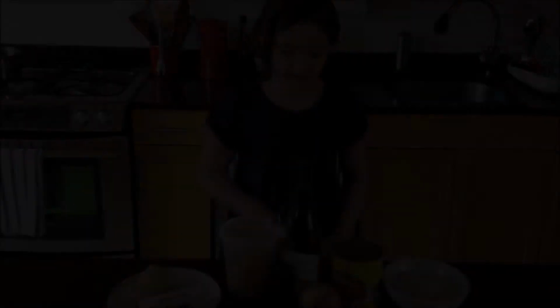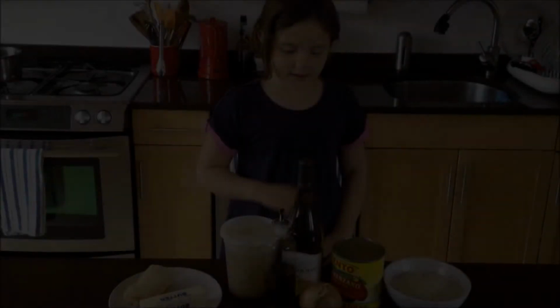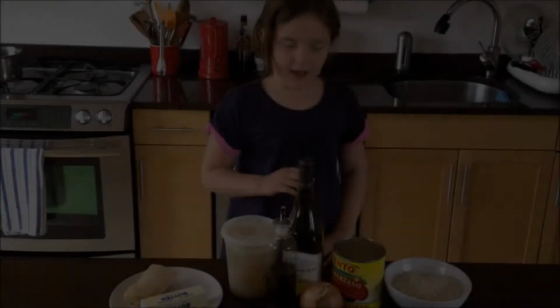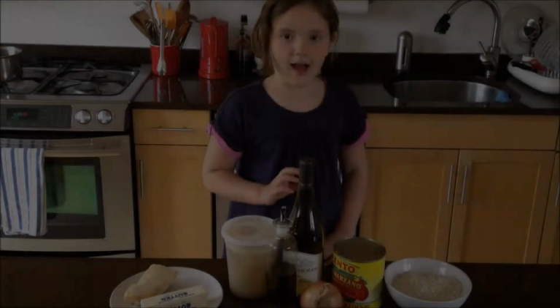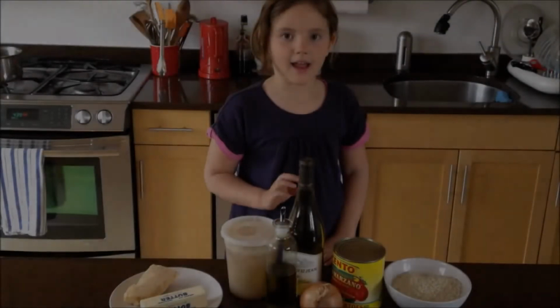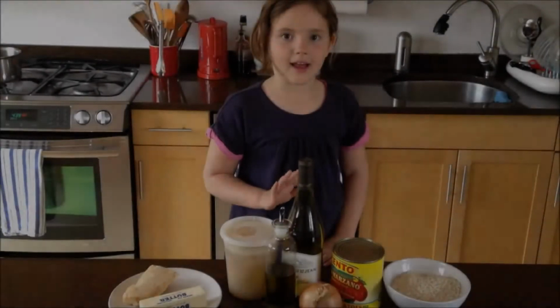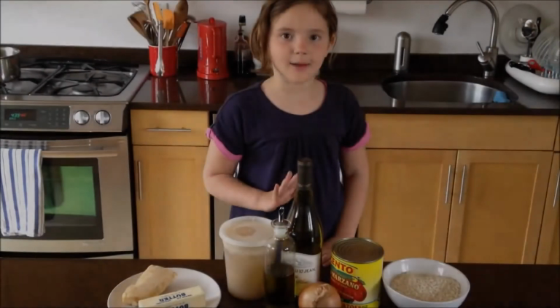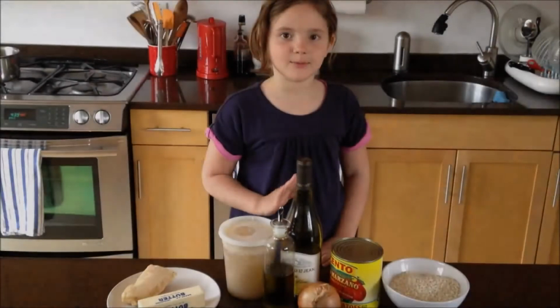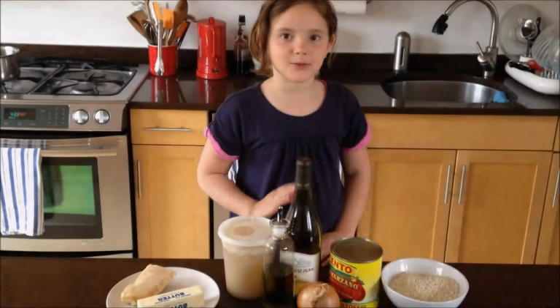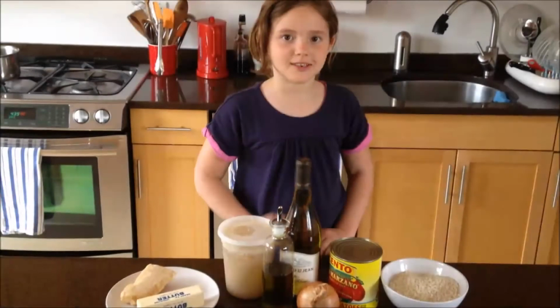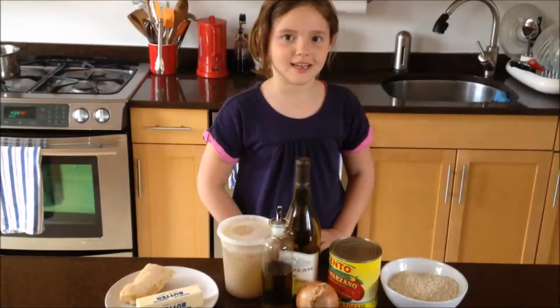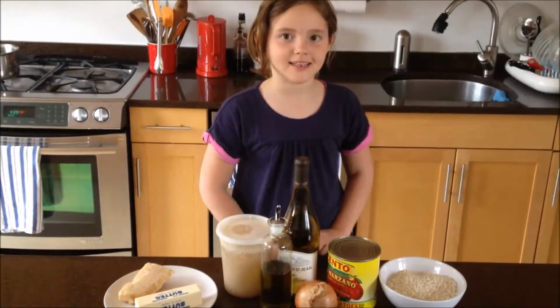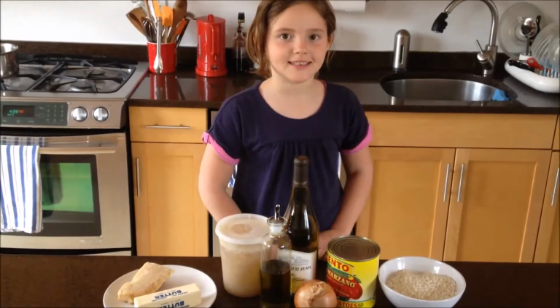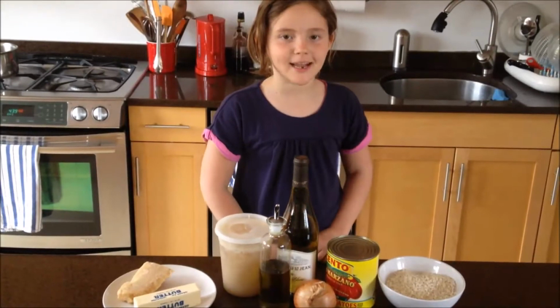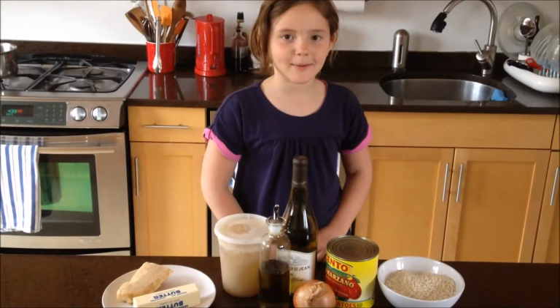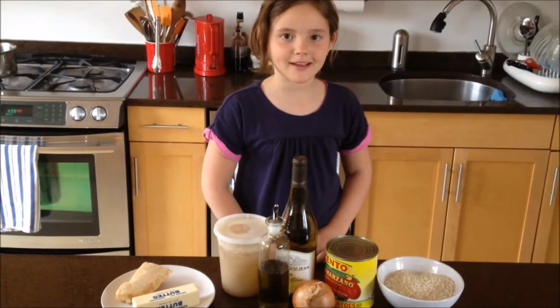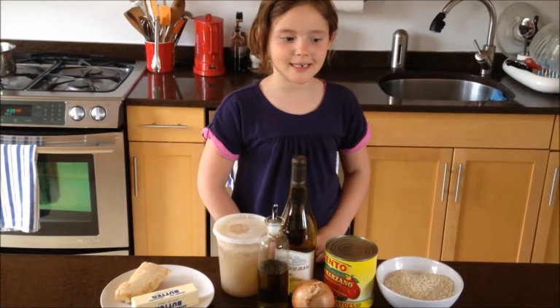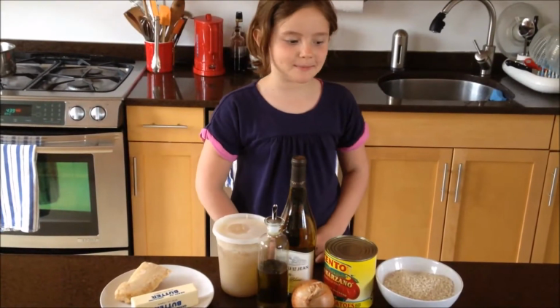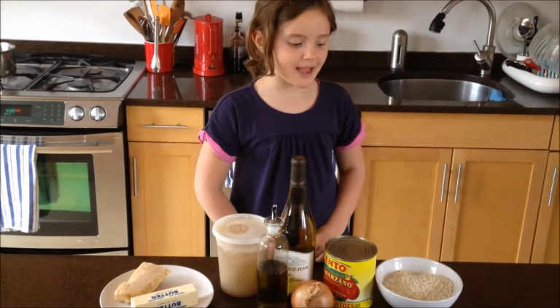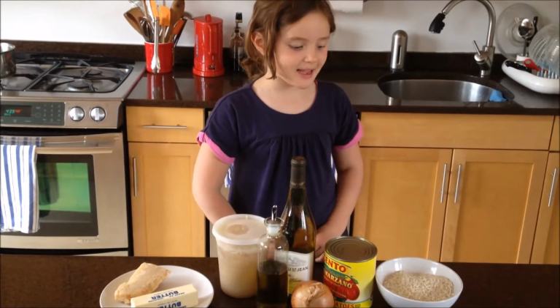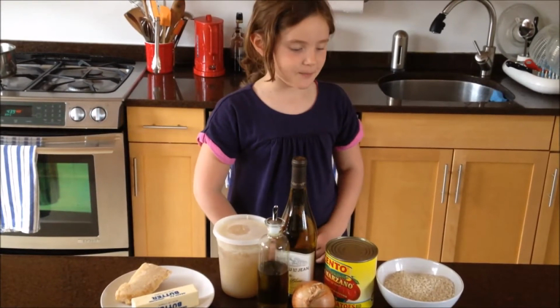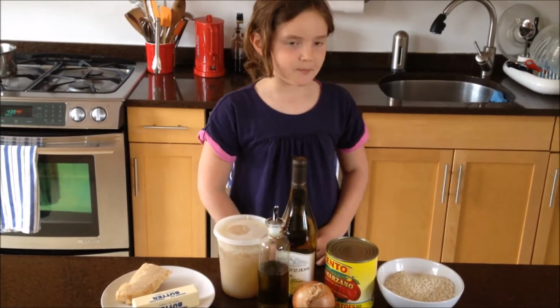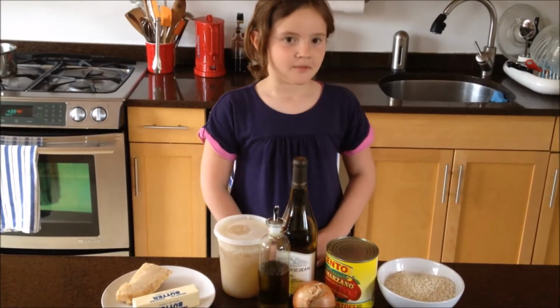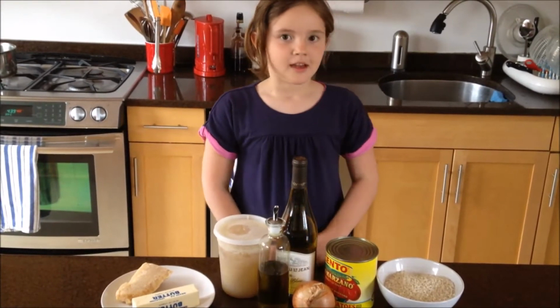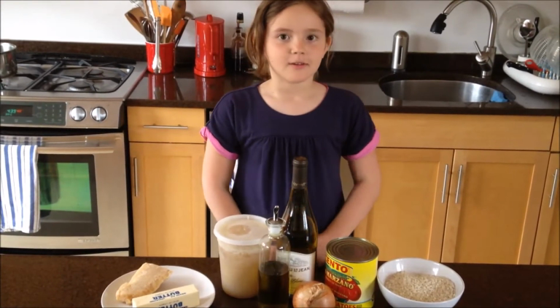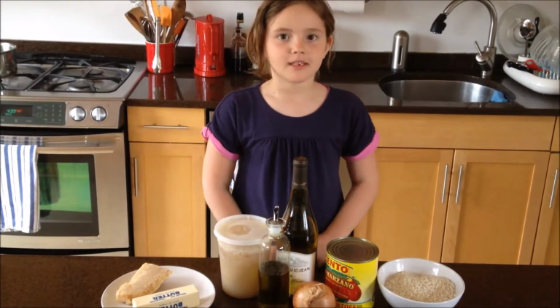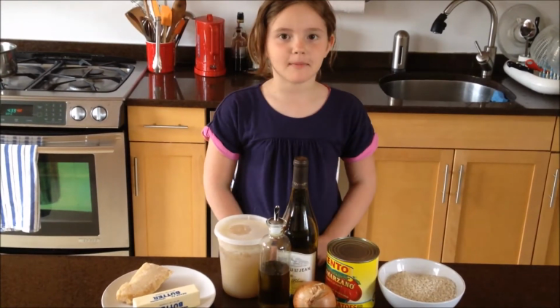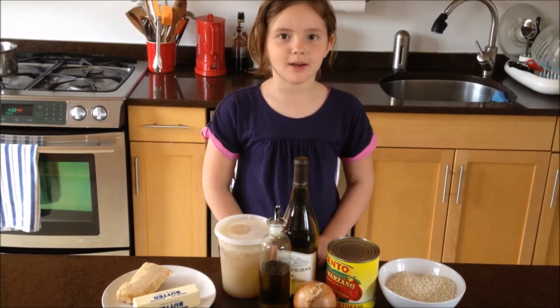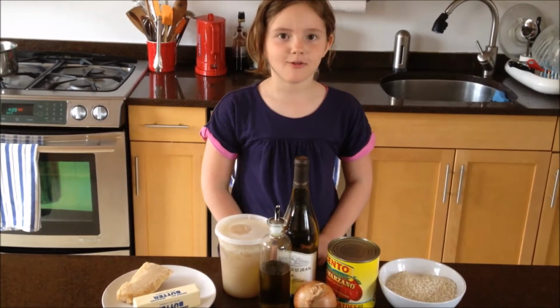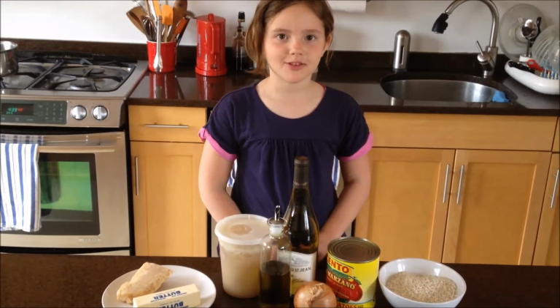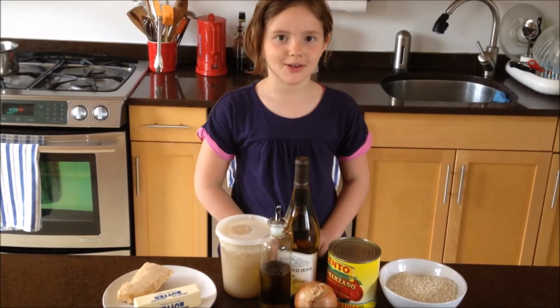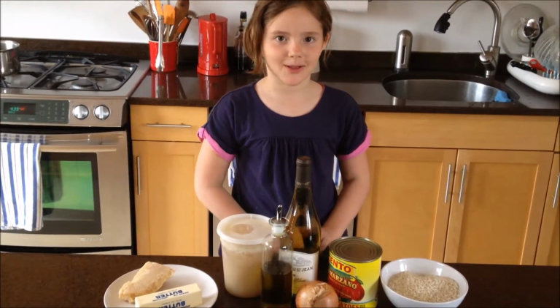Hi, I'm Georgia and today we're going to make tomato risotto.